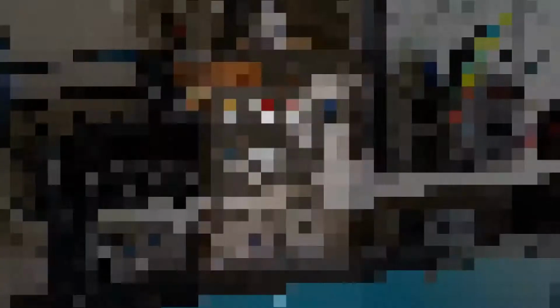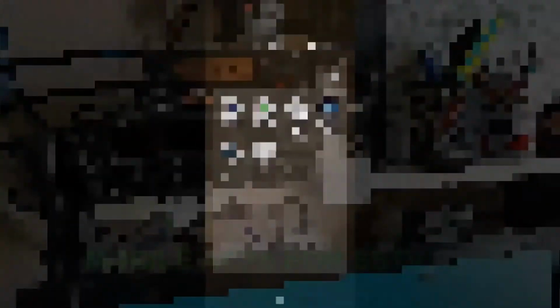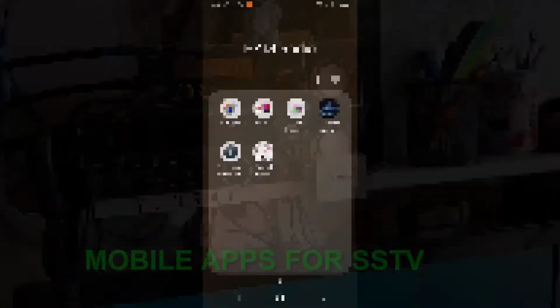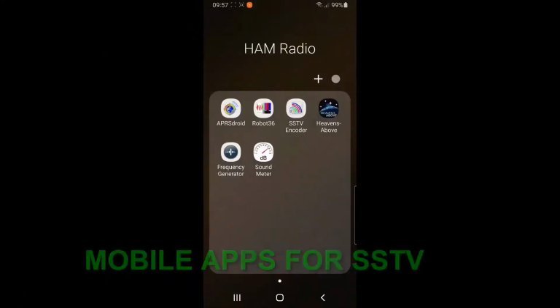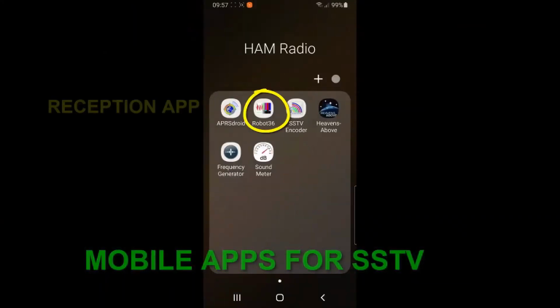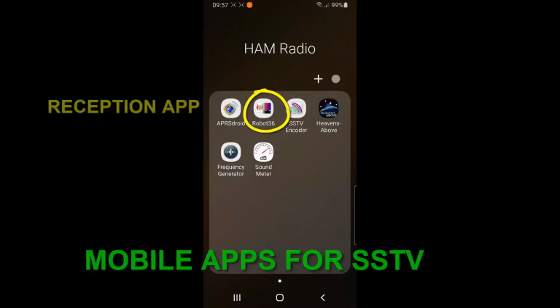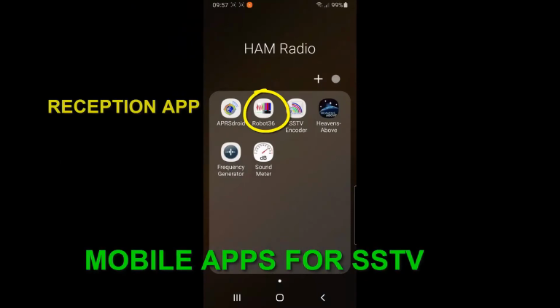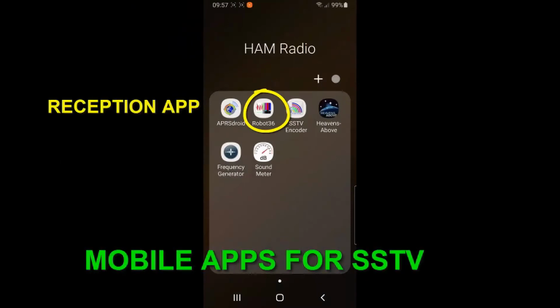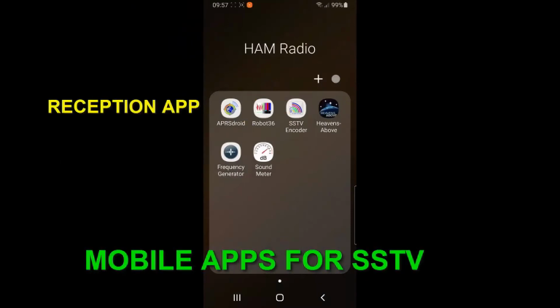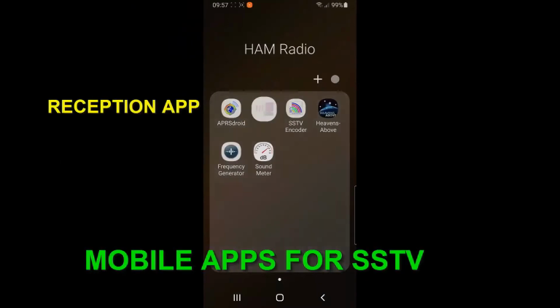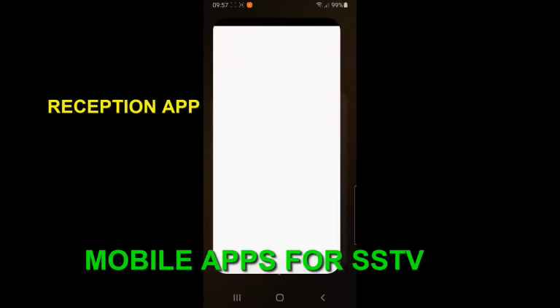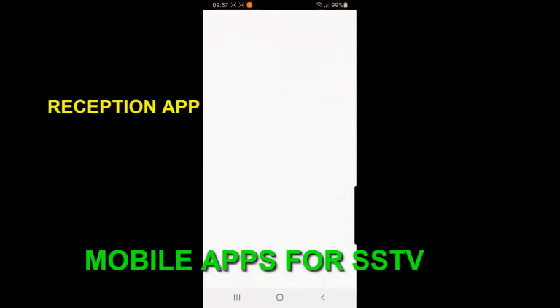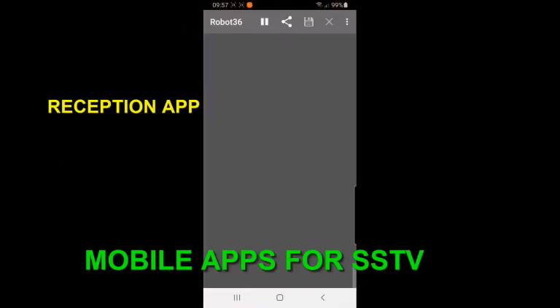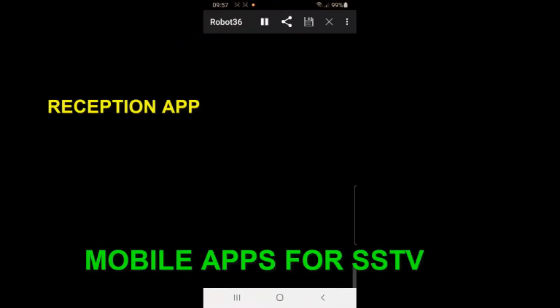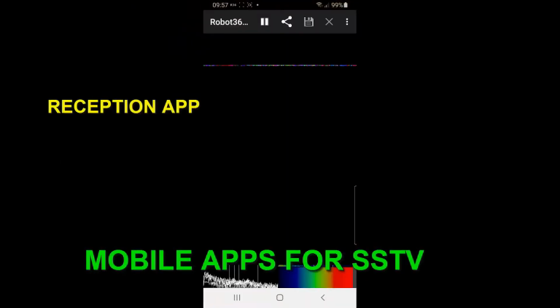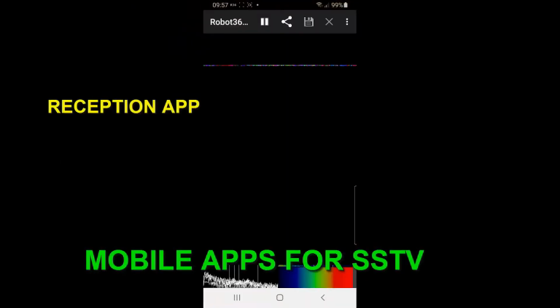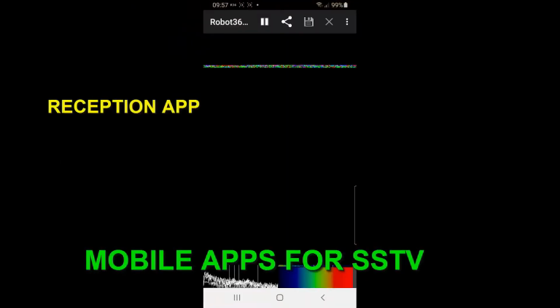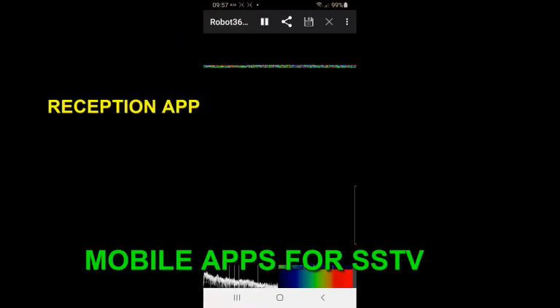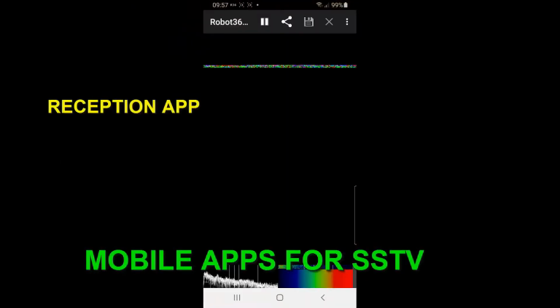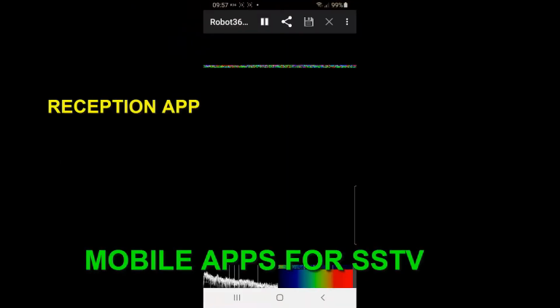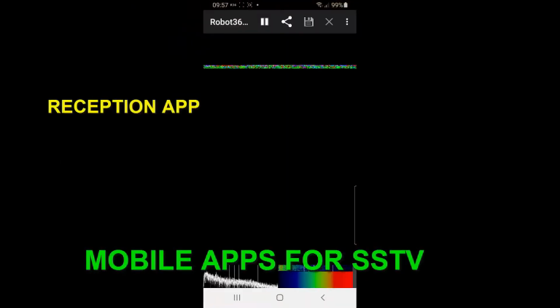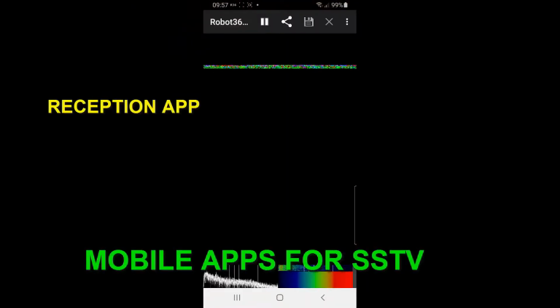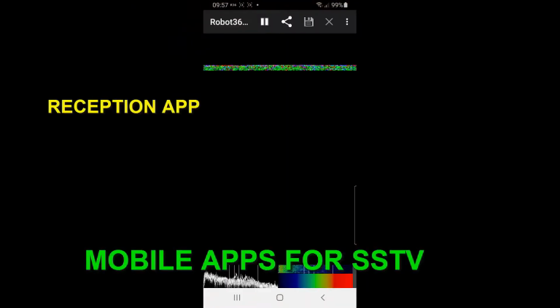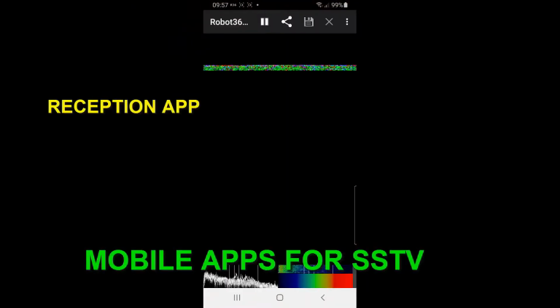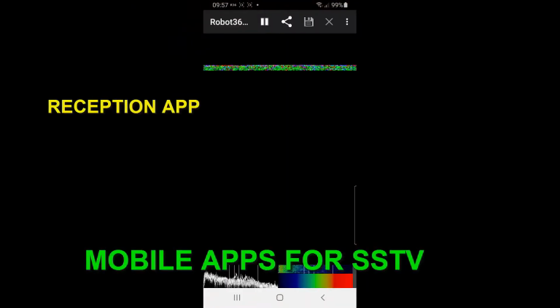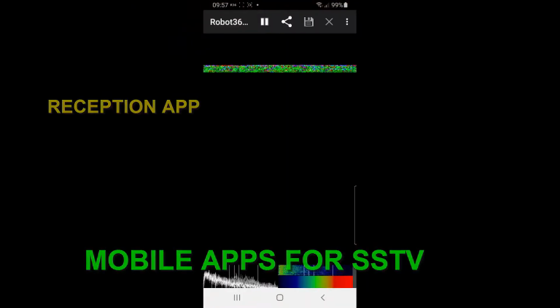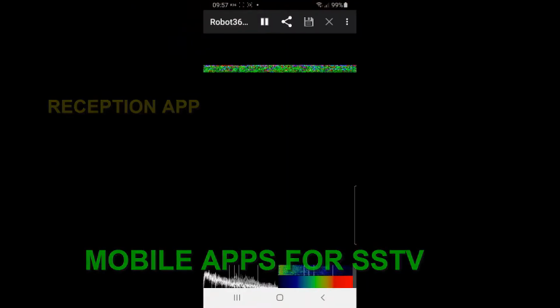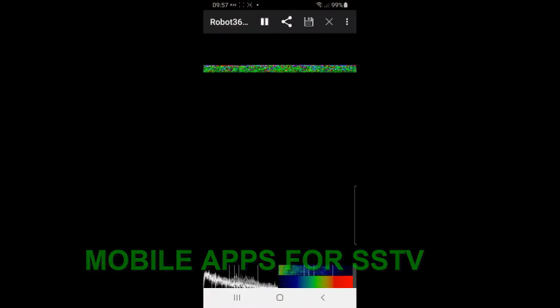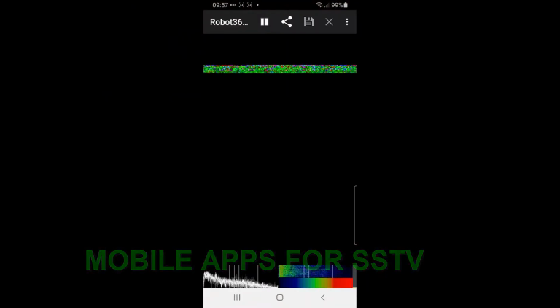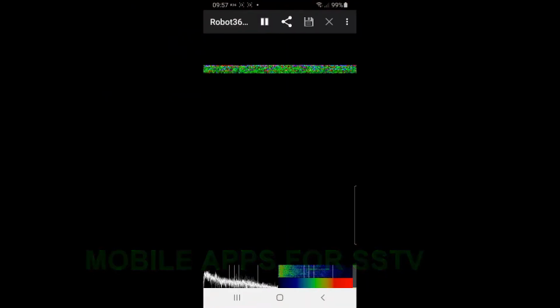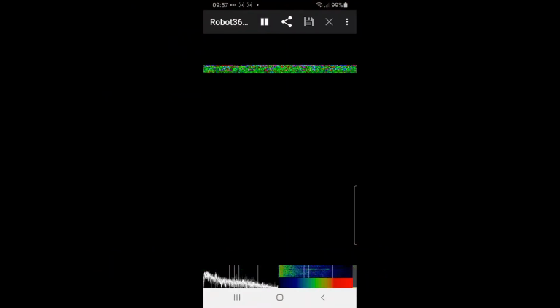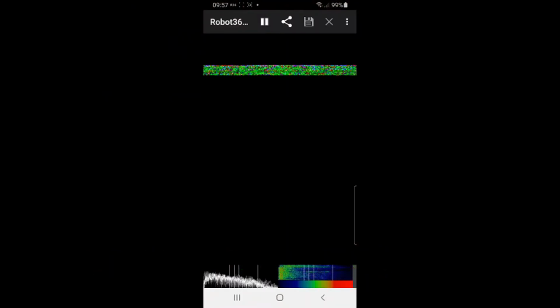There are also mobile apps for SSTV — one for transmission and one for reception.